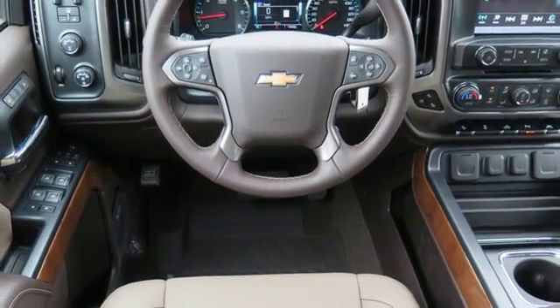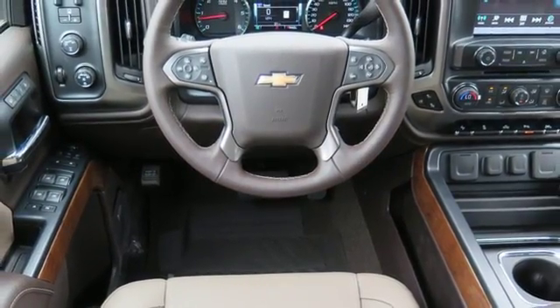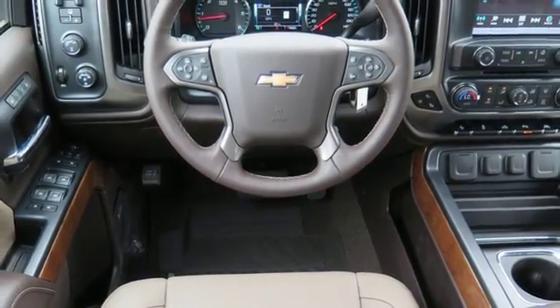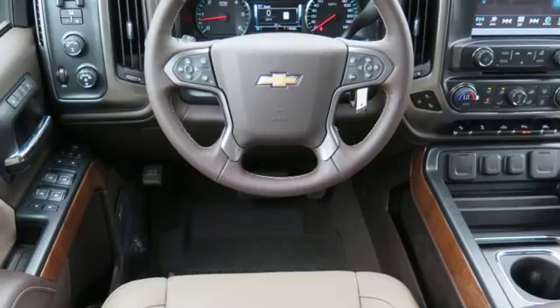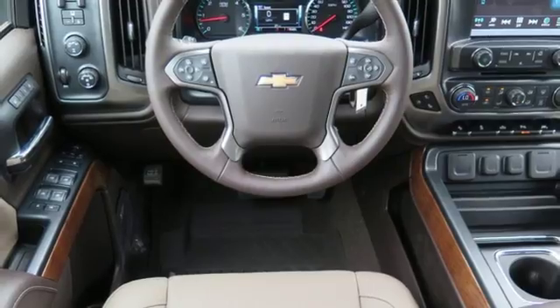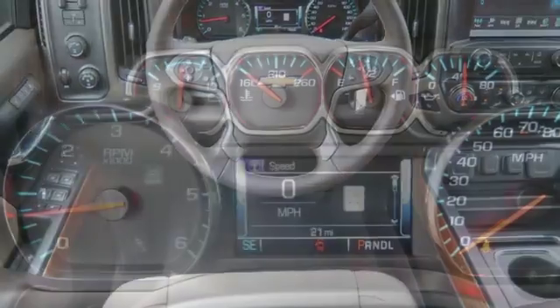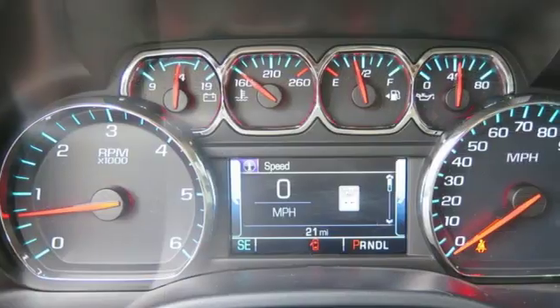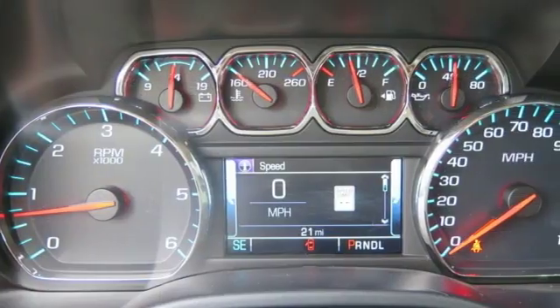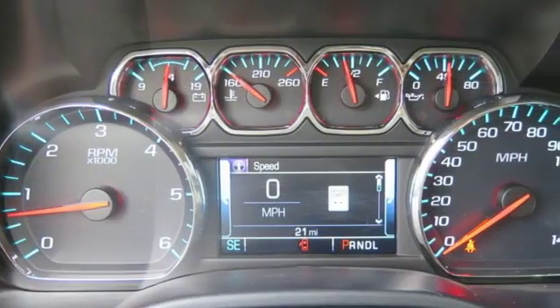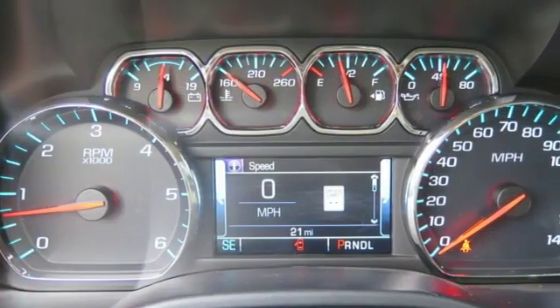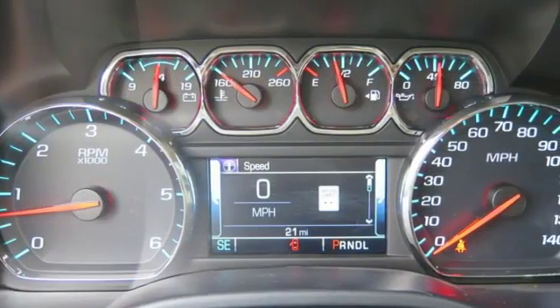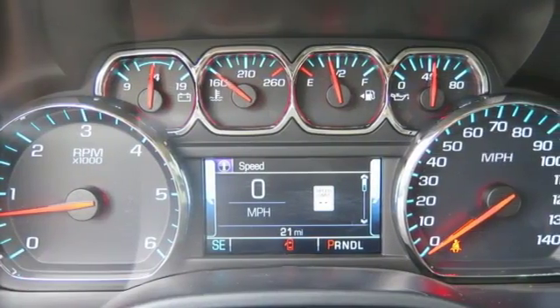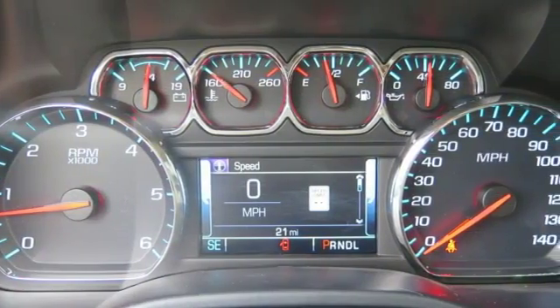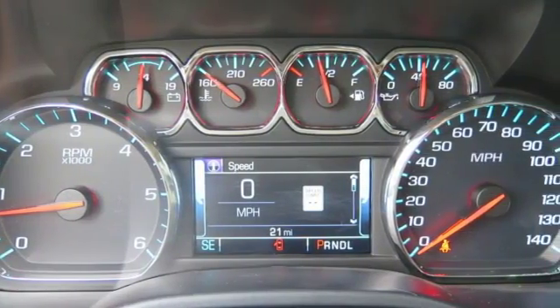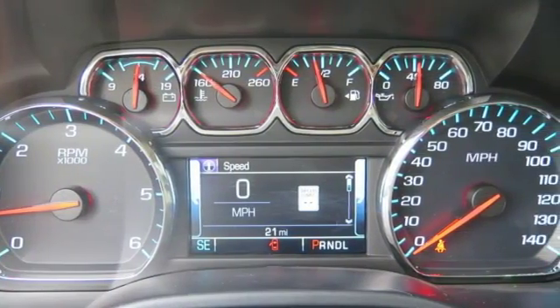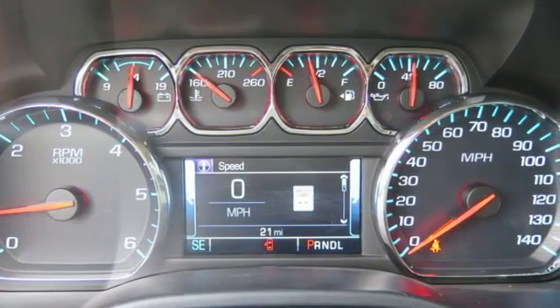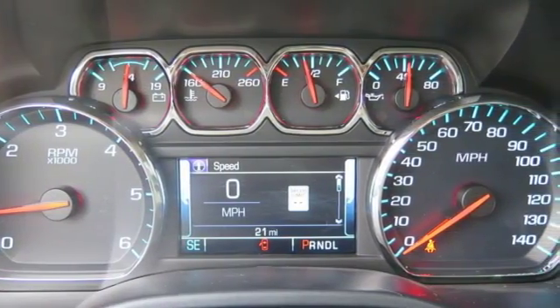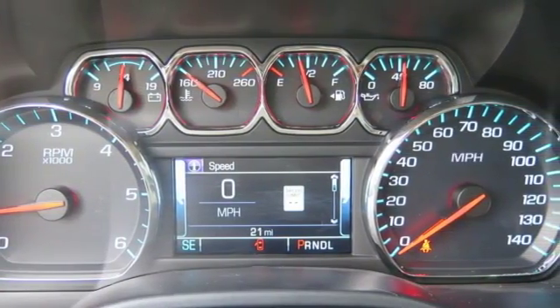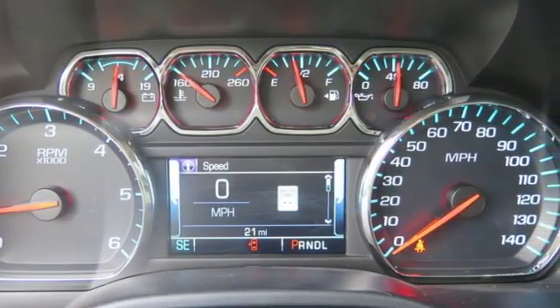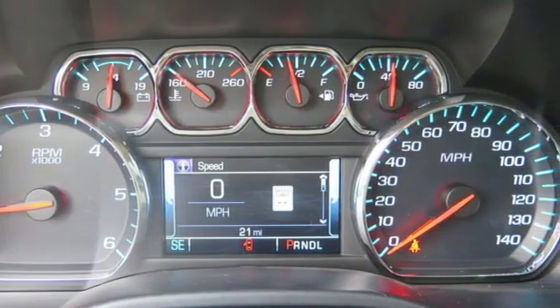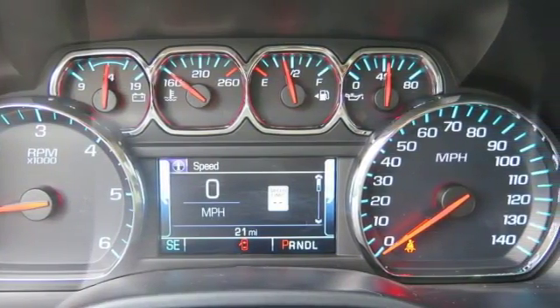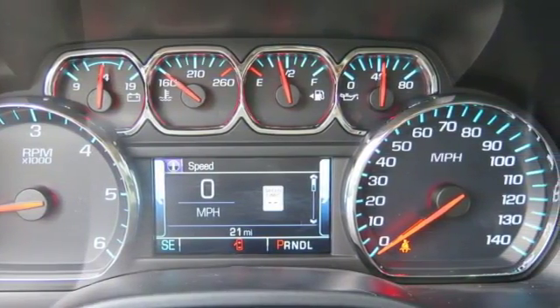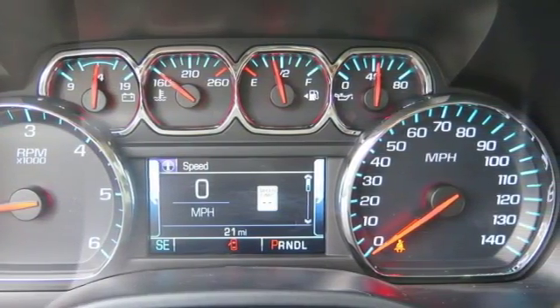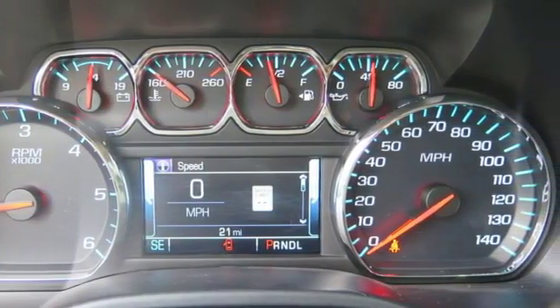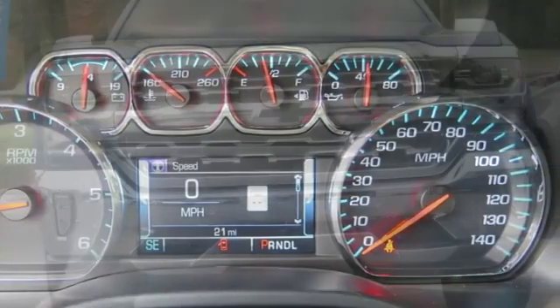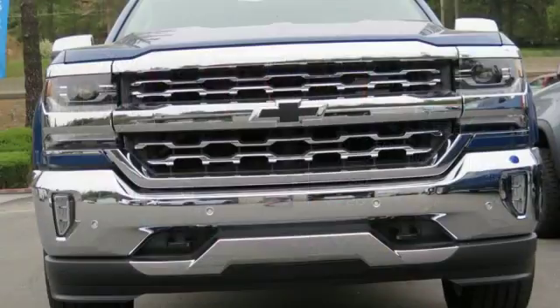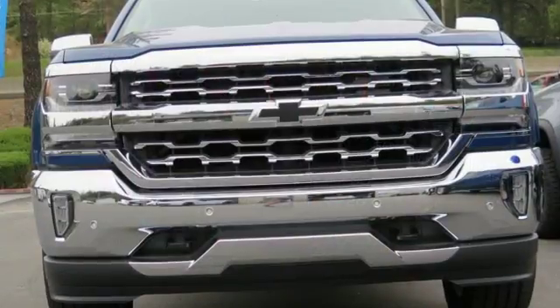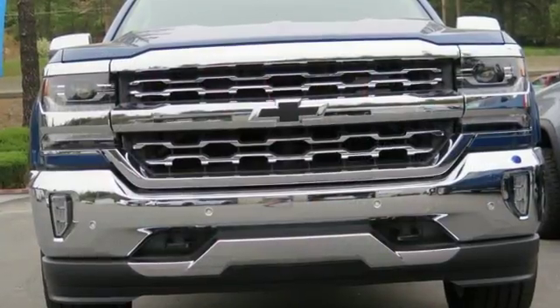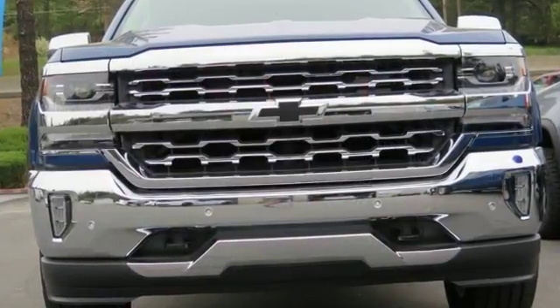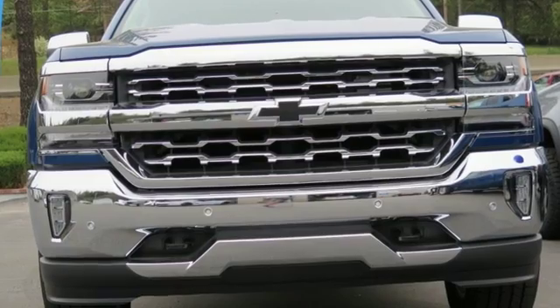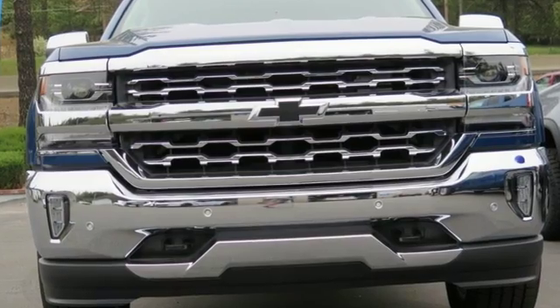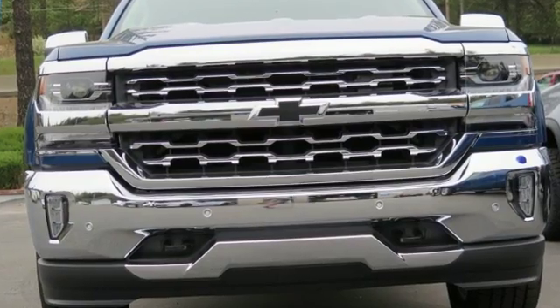When your livelihood depends on whether your truck can handle the load, don't bother driving anything else but this Silverado.